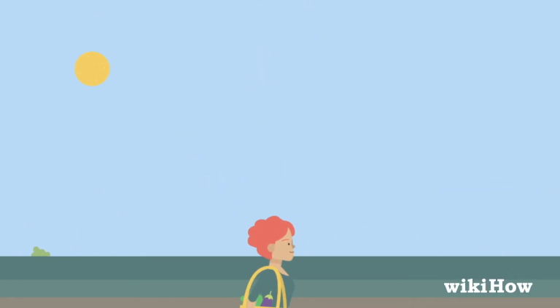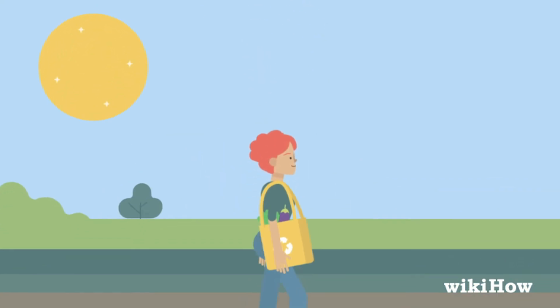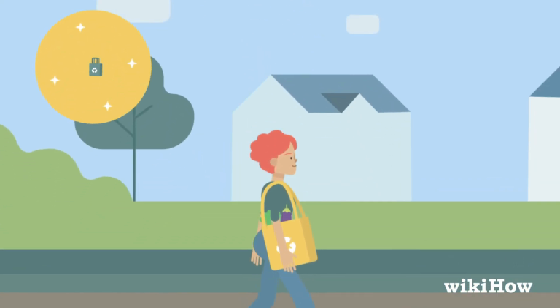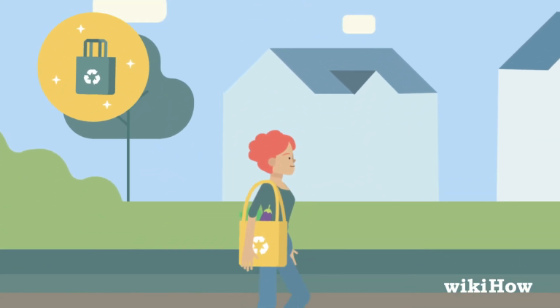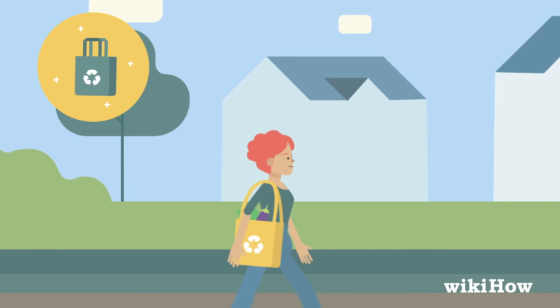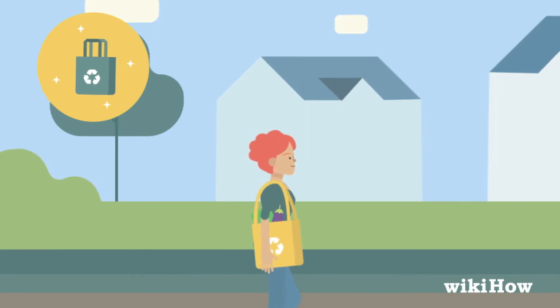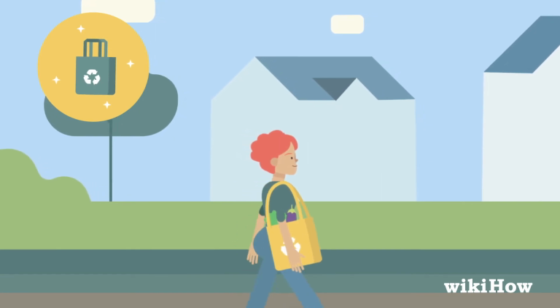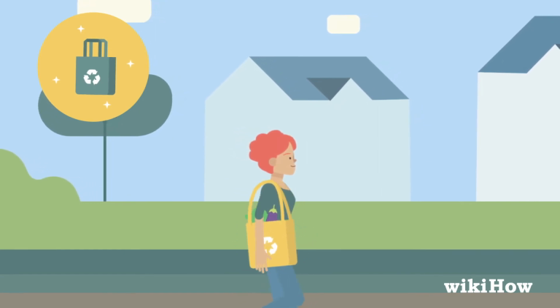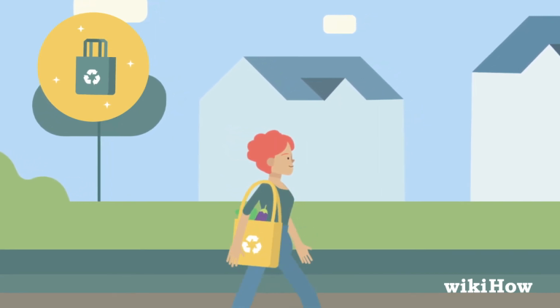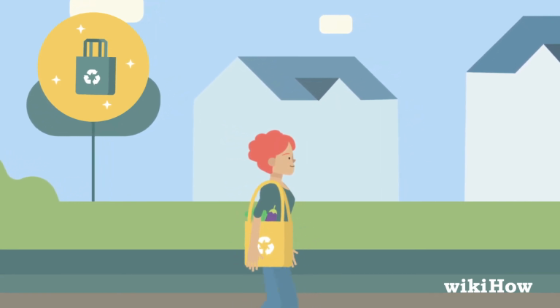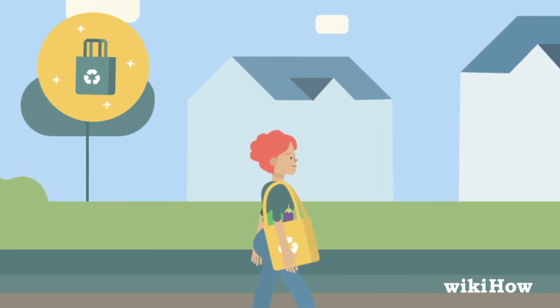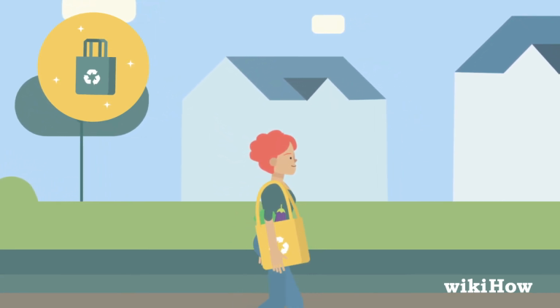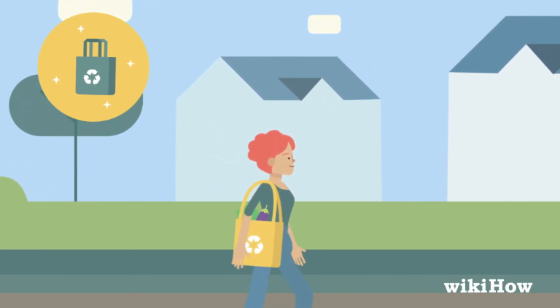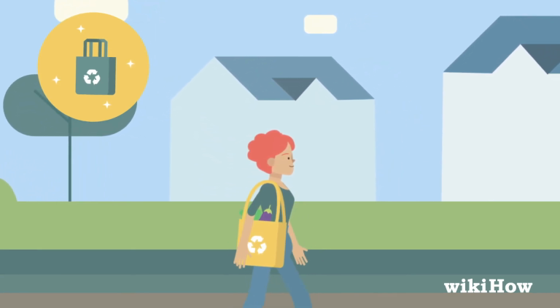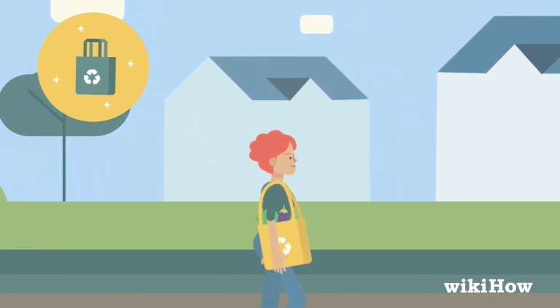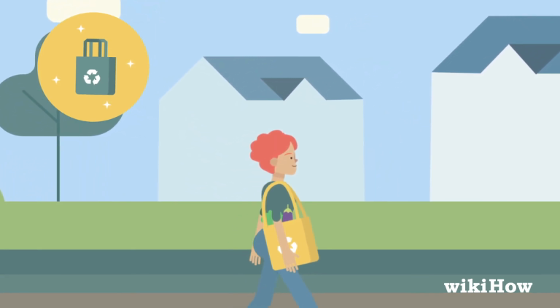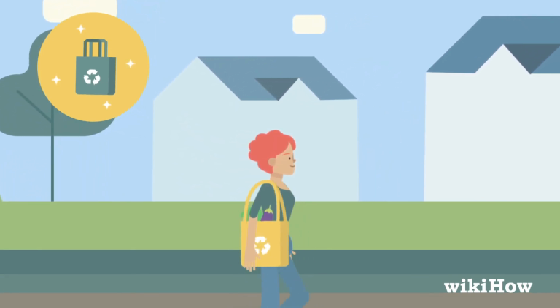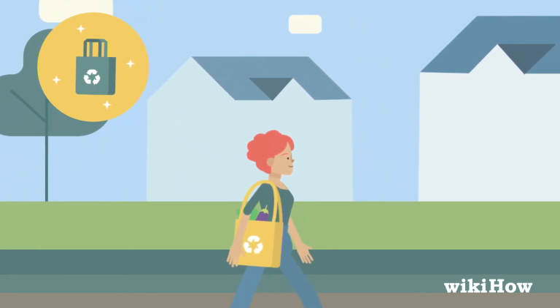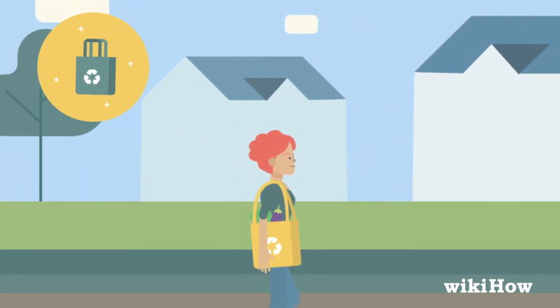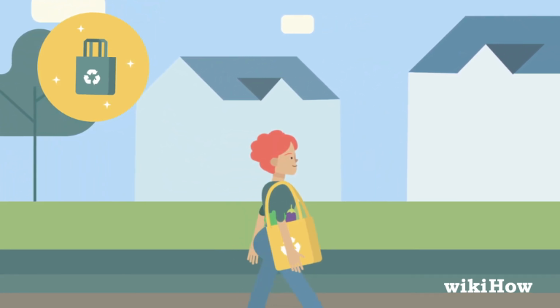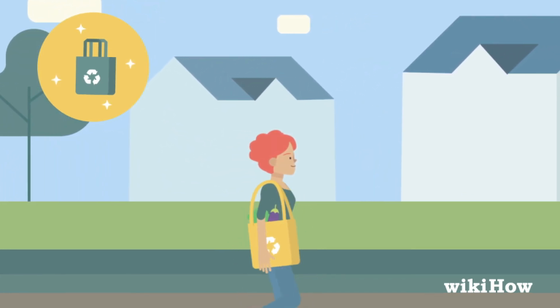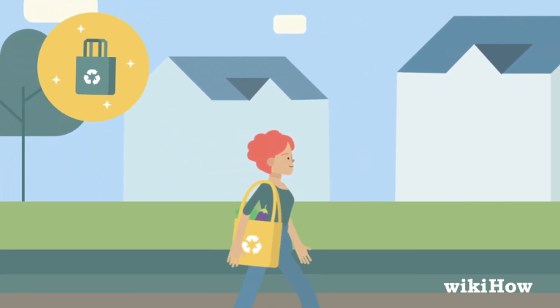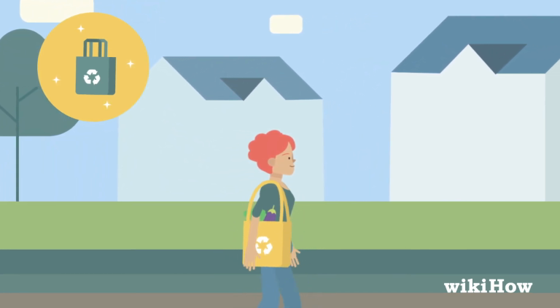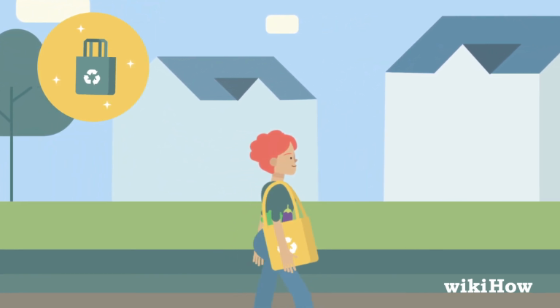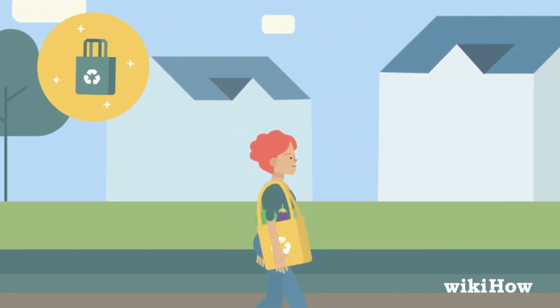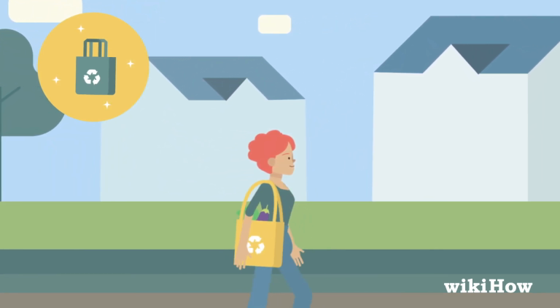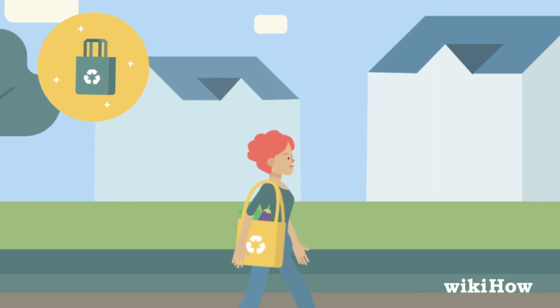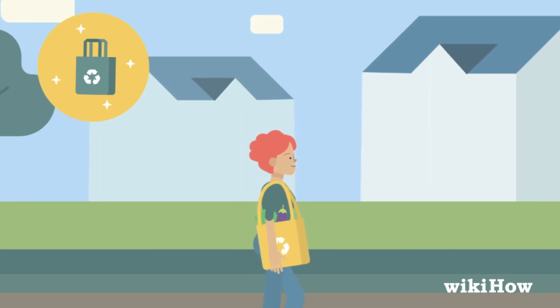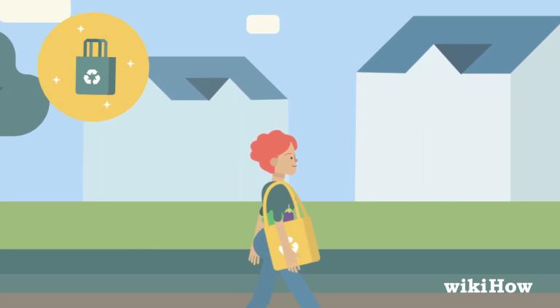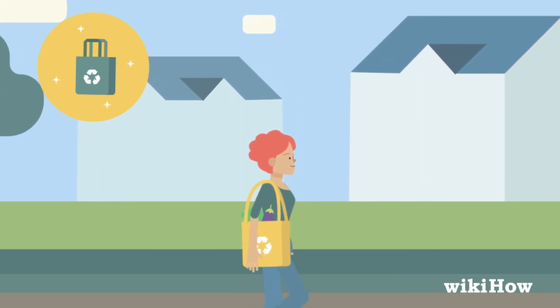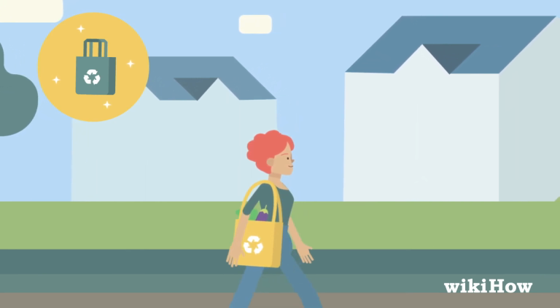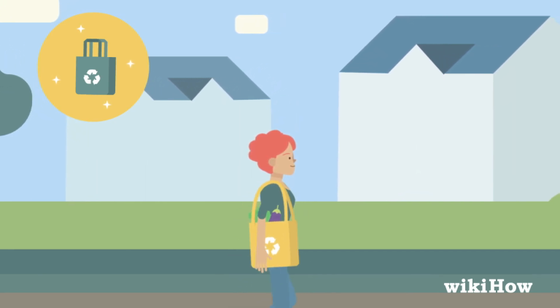Finally, always take reusable bags whenever you go out shopping, which are much better for the environment than plastic bags.